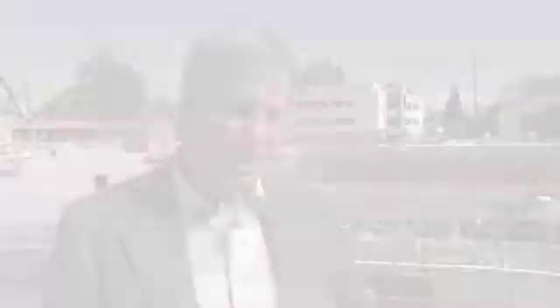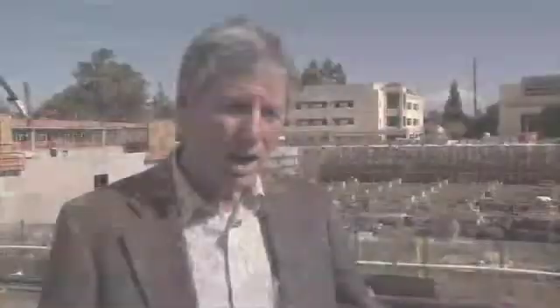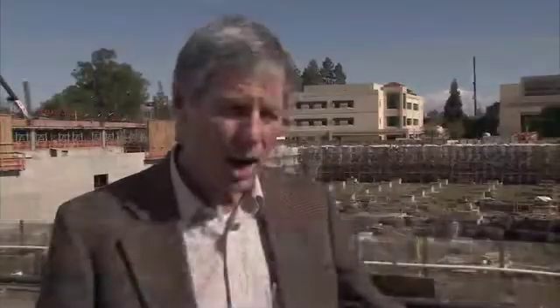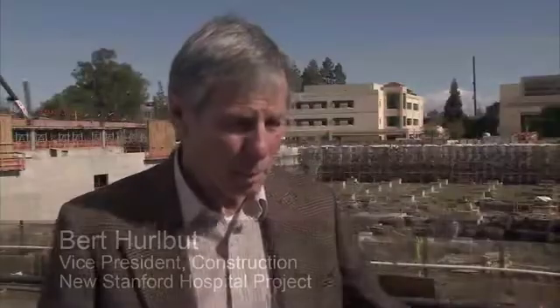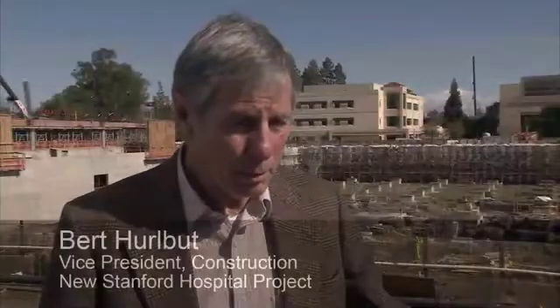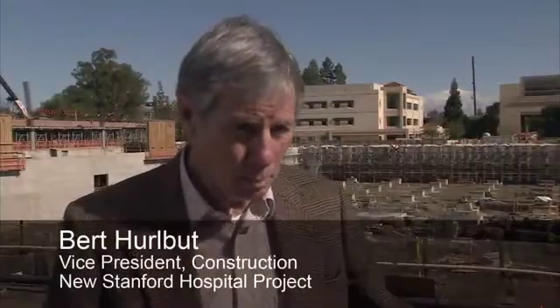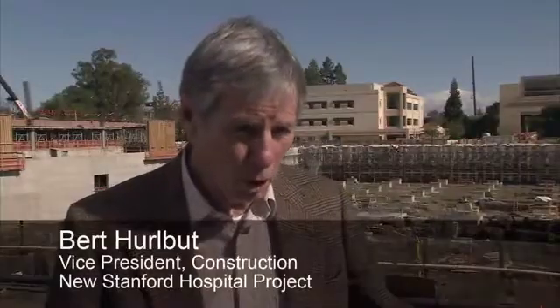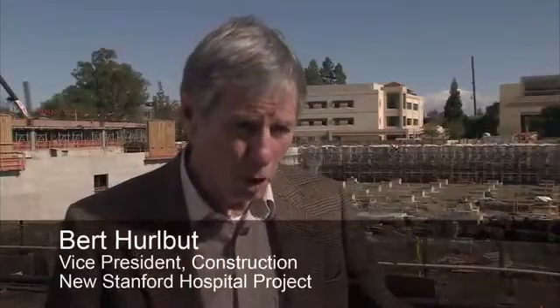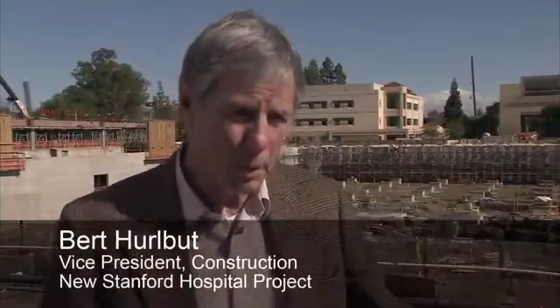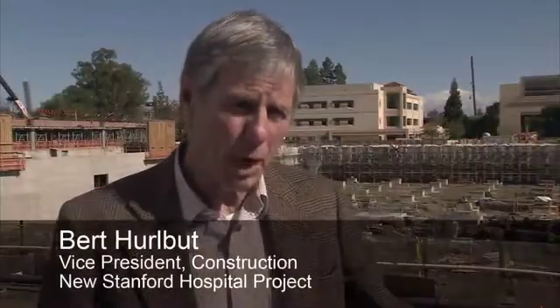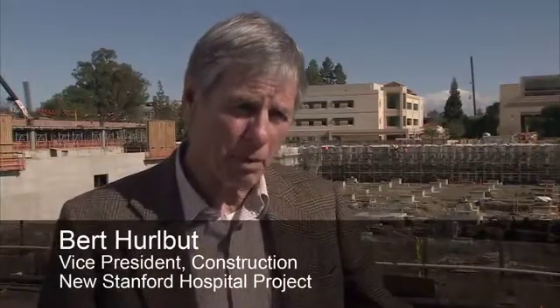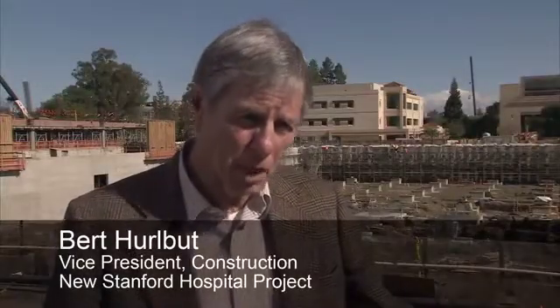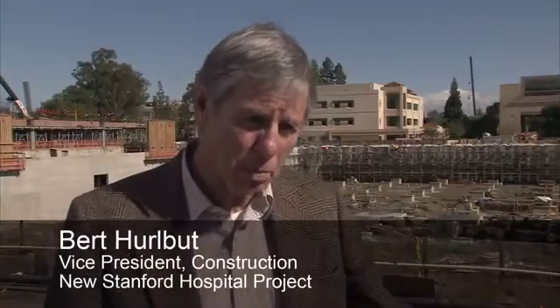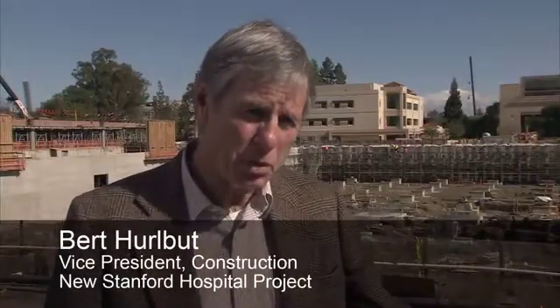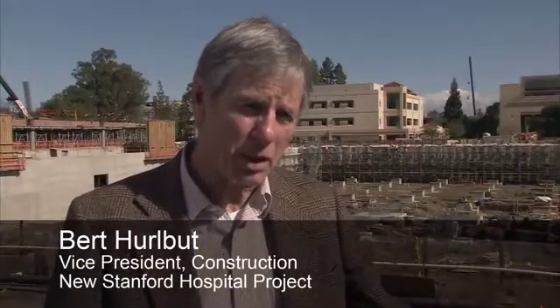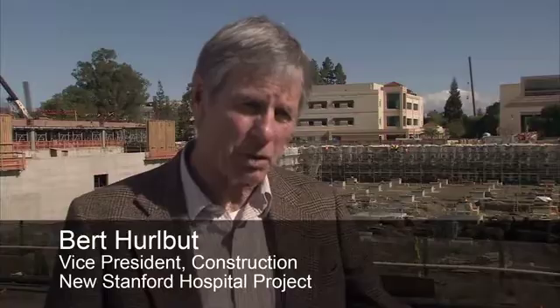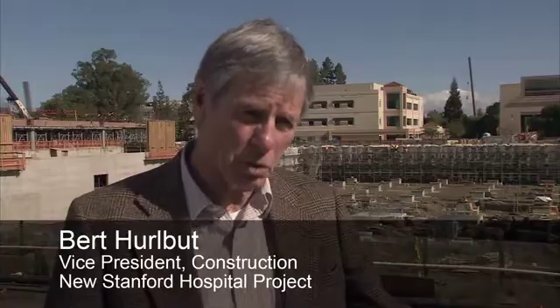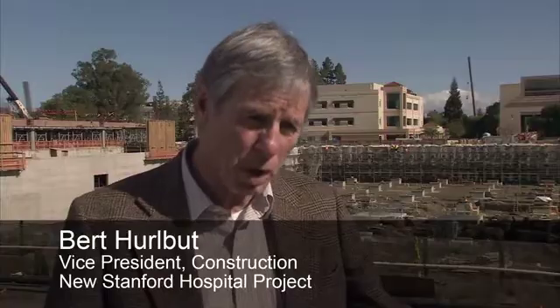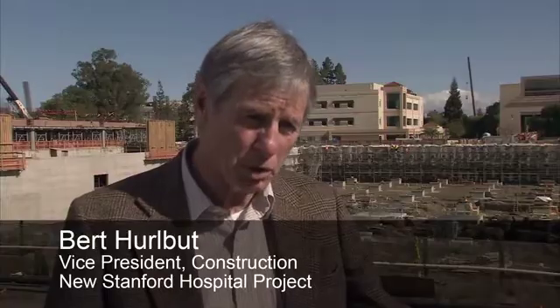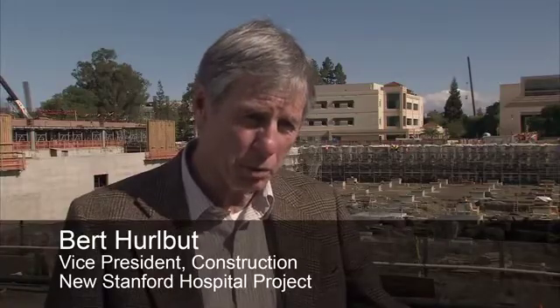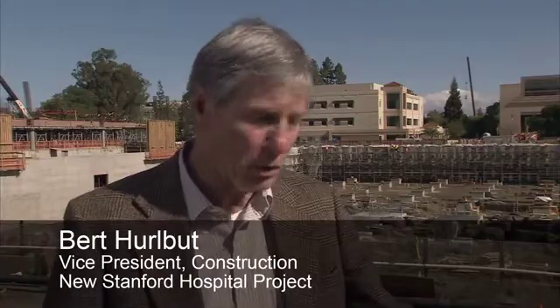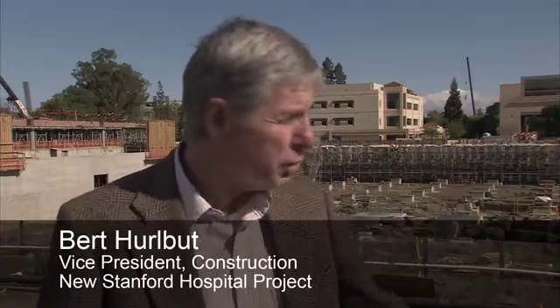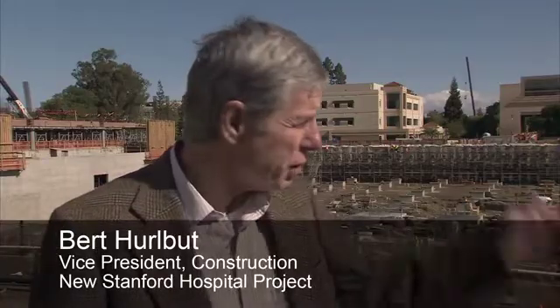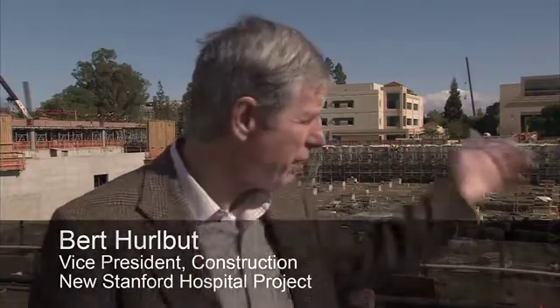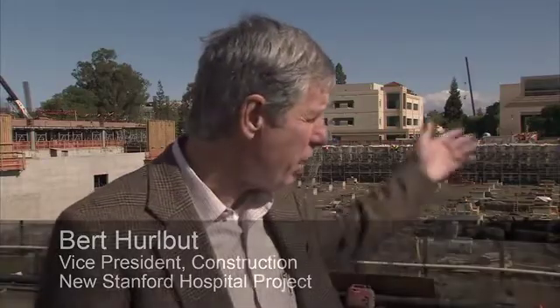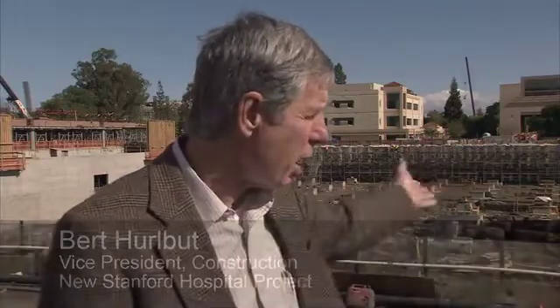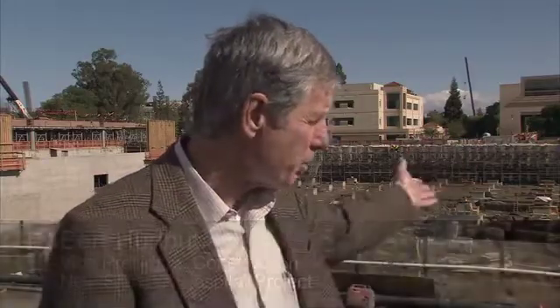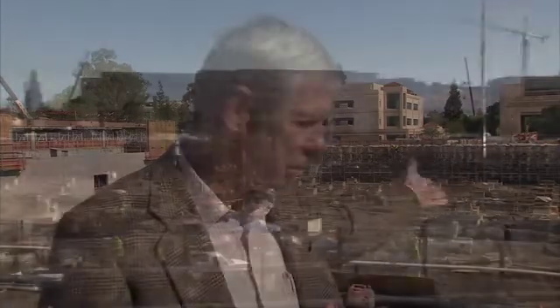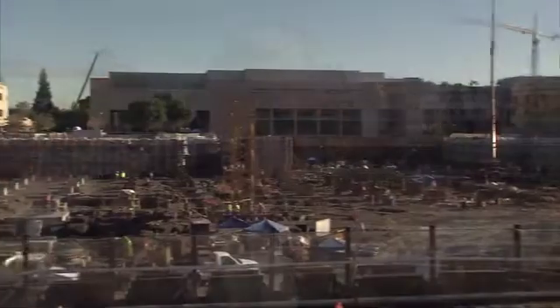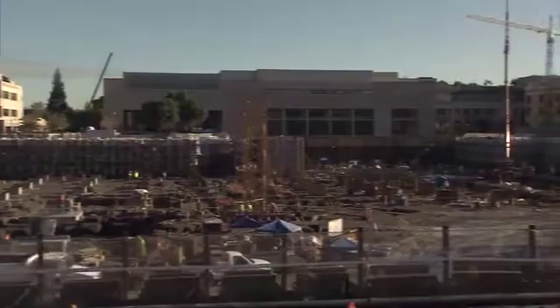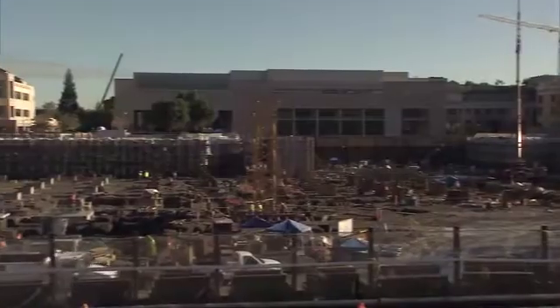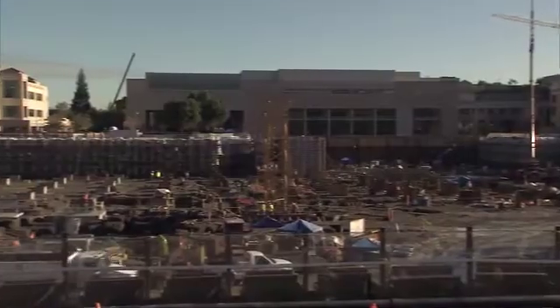Hi, my name is Bert Hurlbut. I'm the Vice President of Construction for the New Stanford Hospital right behind me.